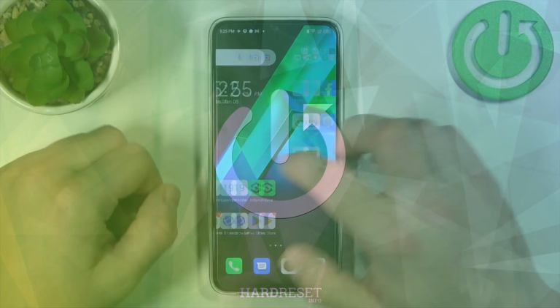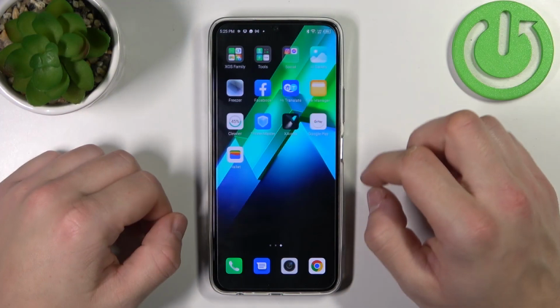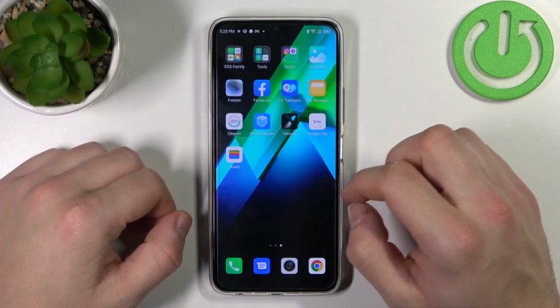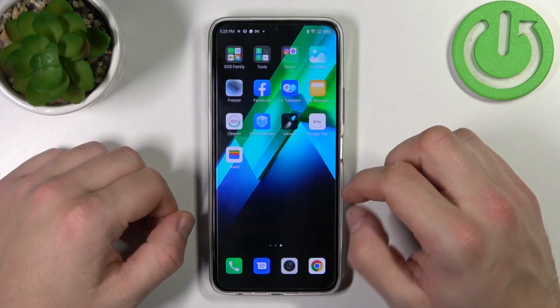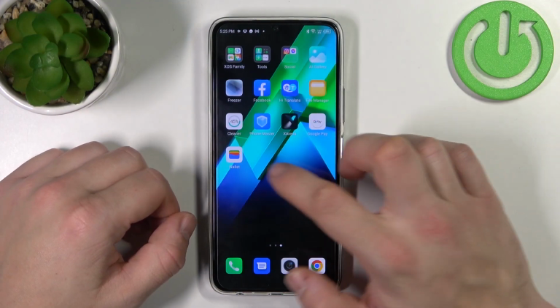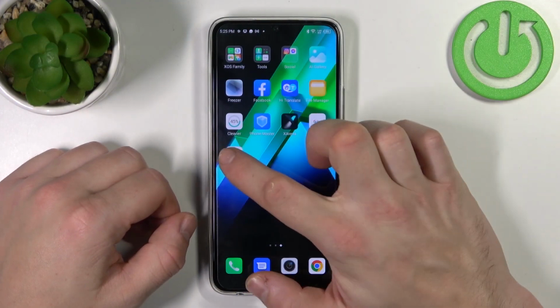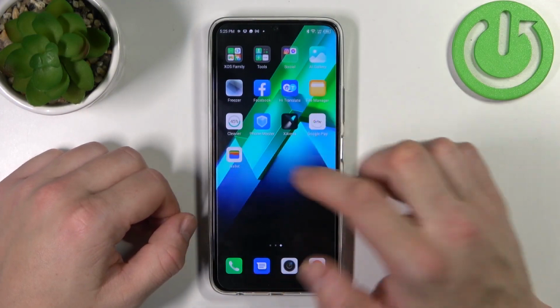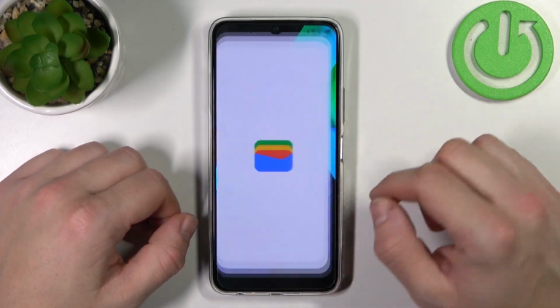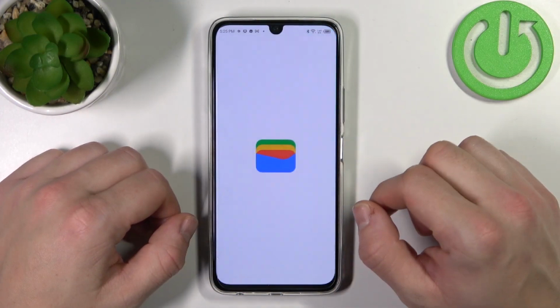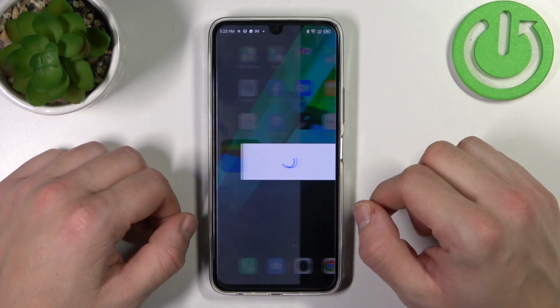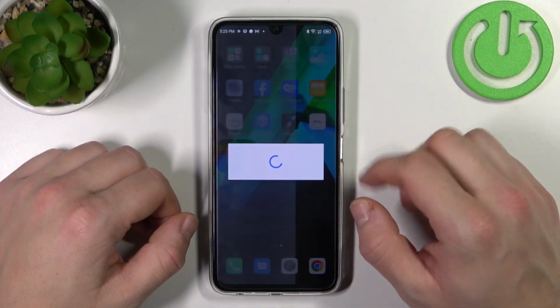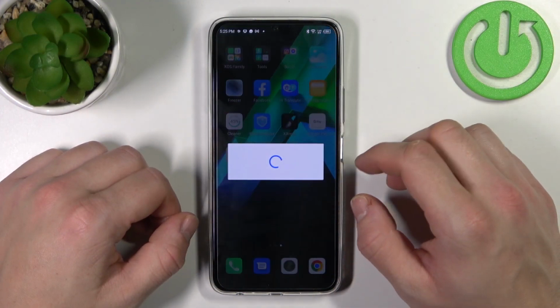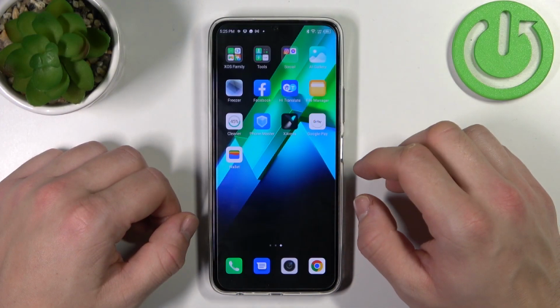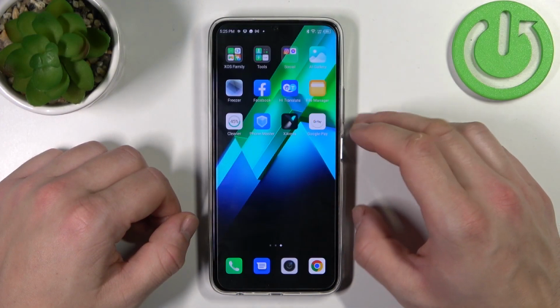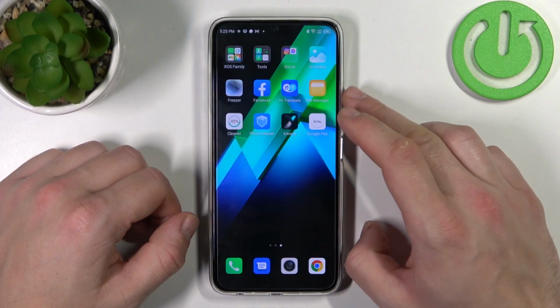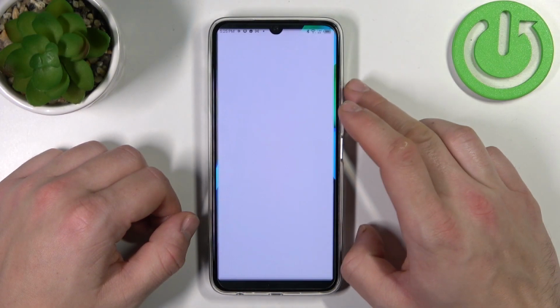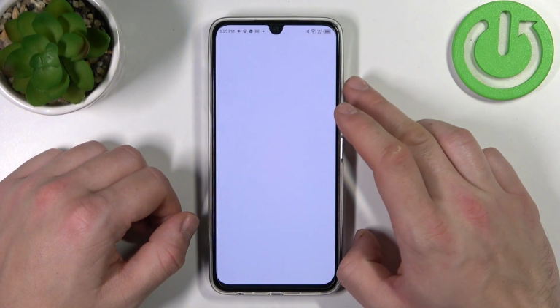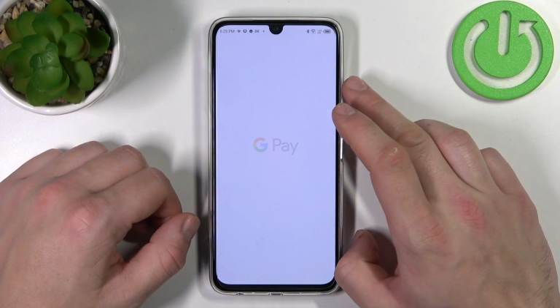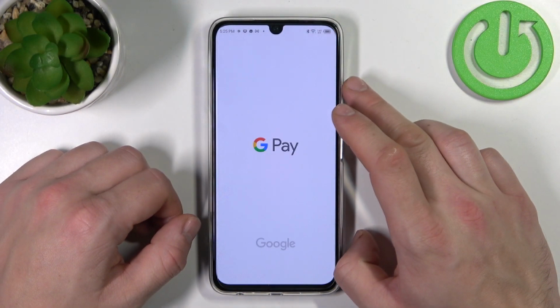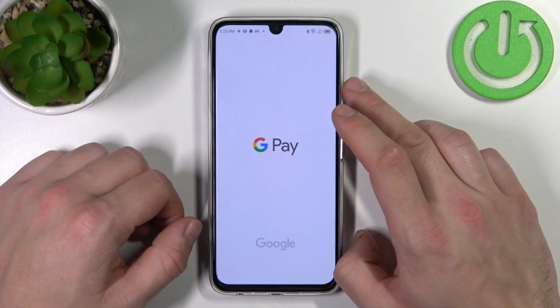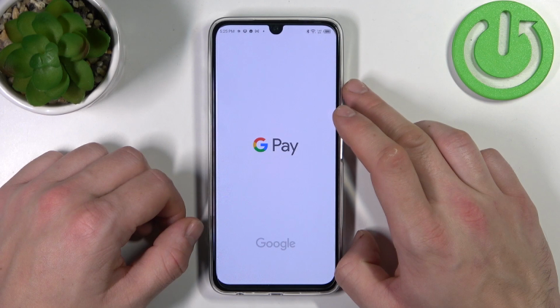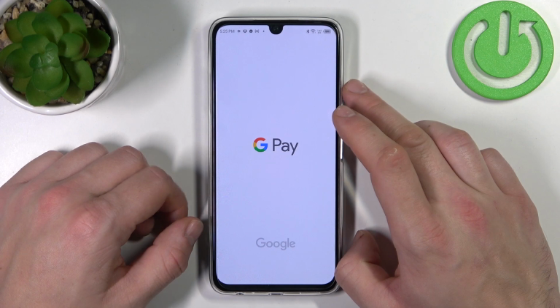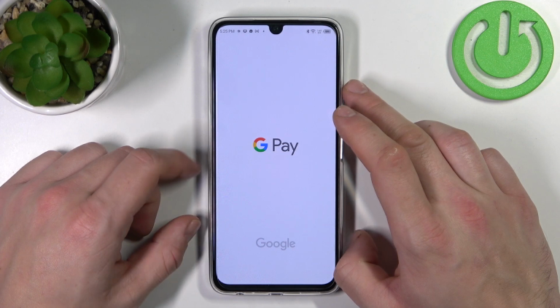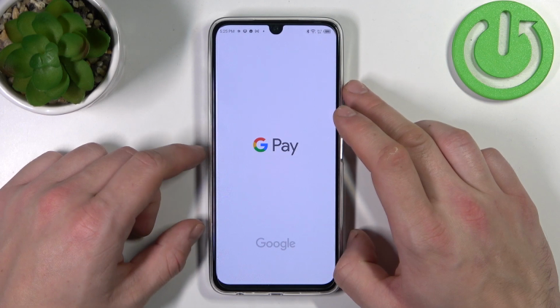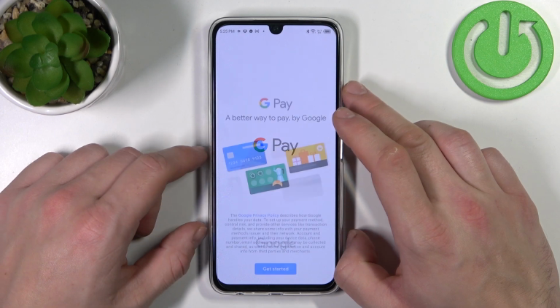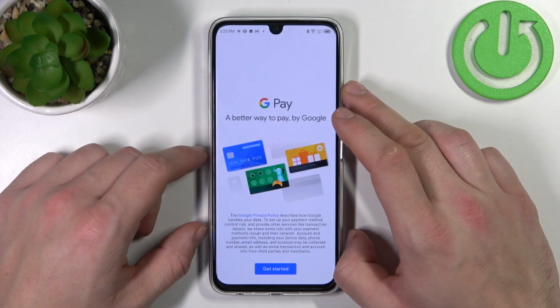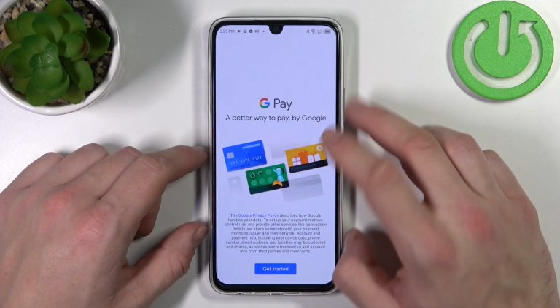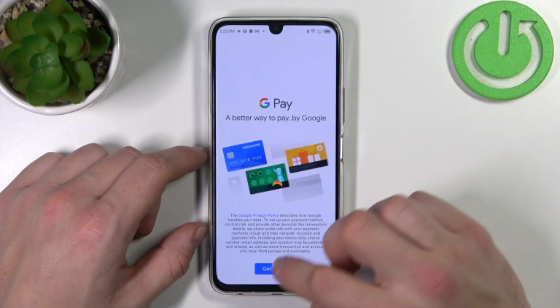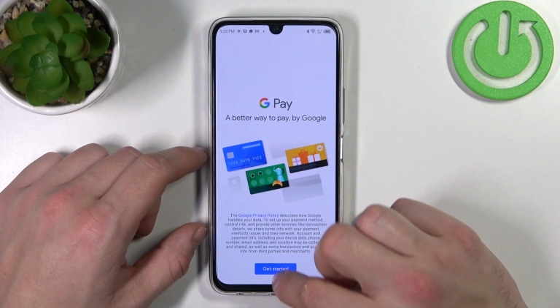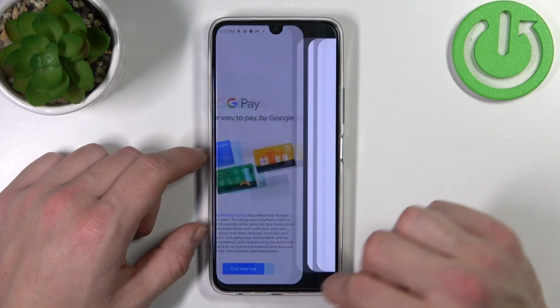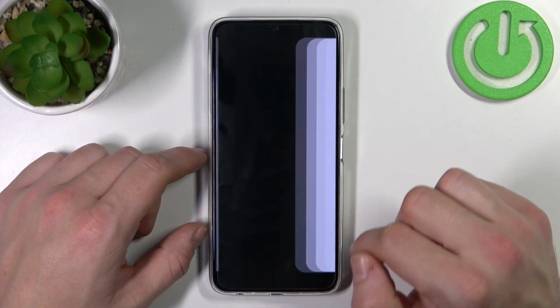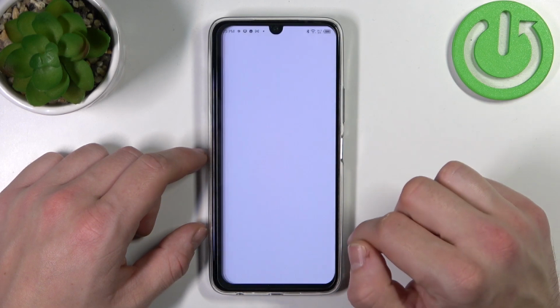In the beginning let's enter Wallet. Tap Get Started.